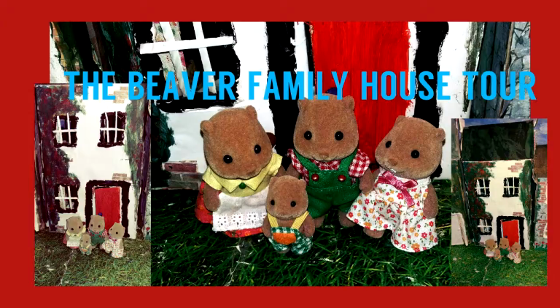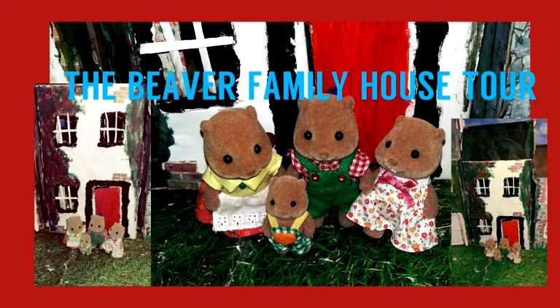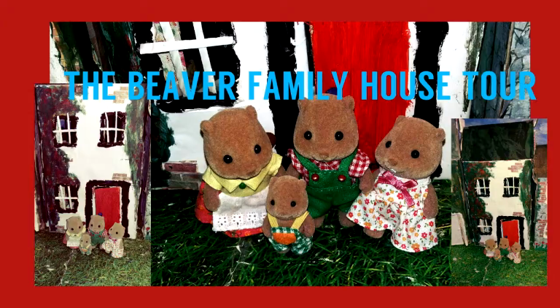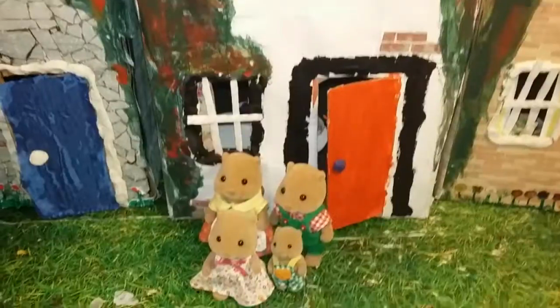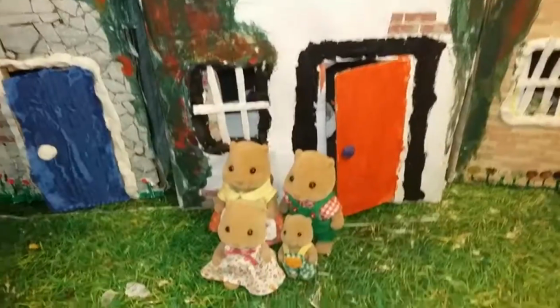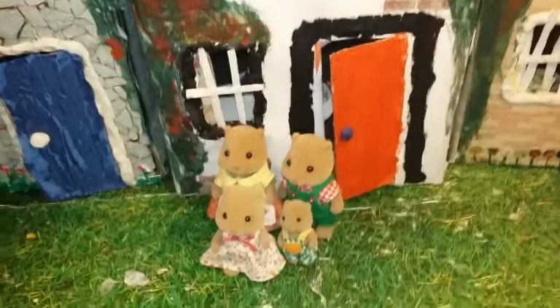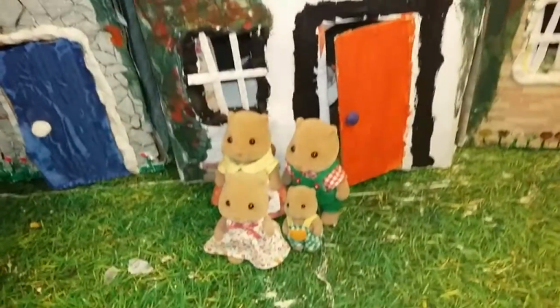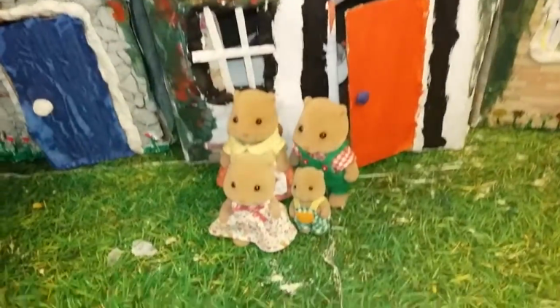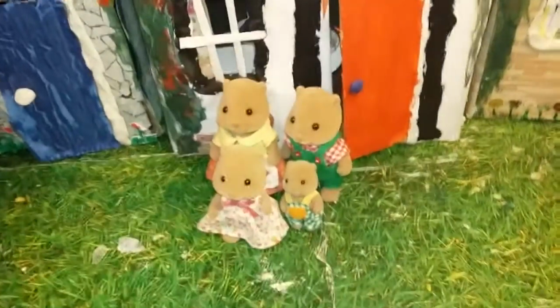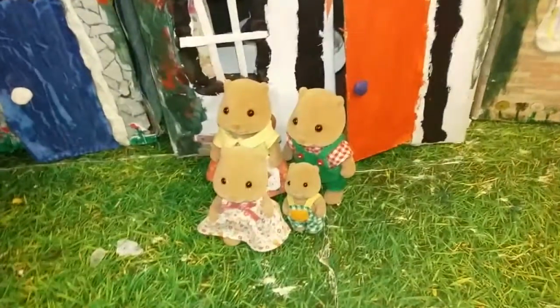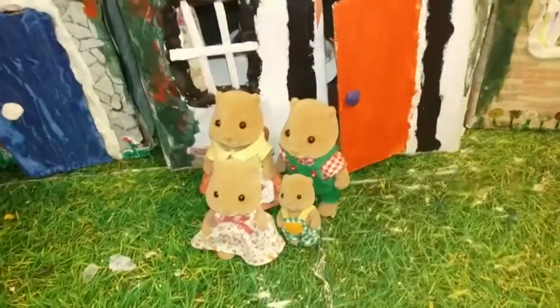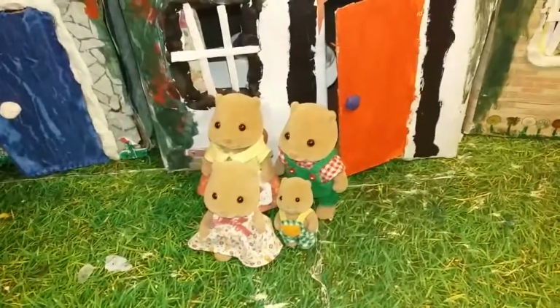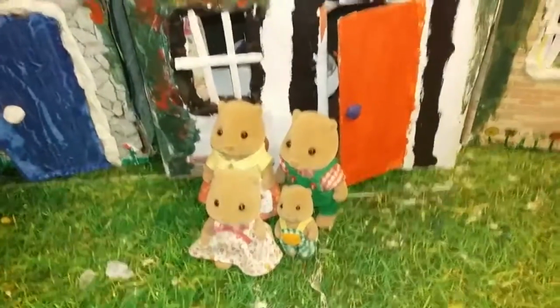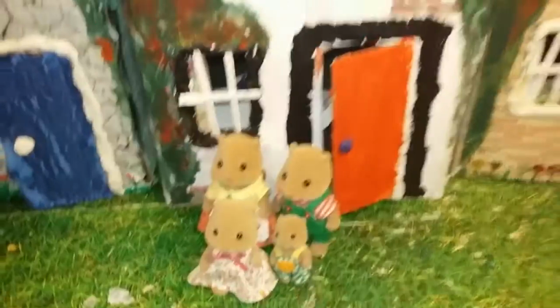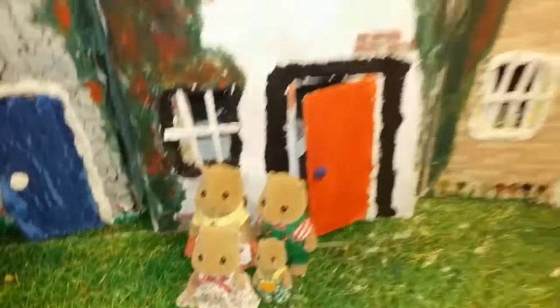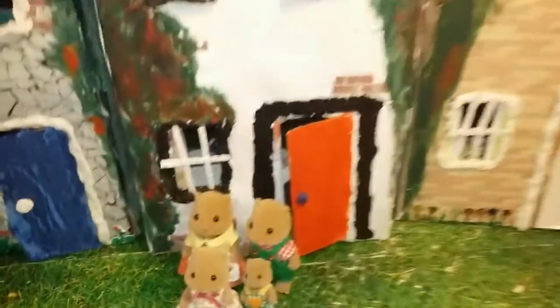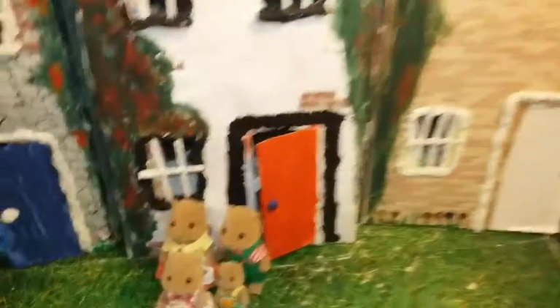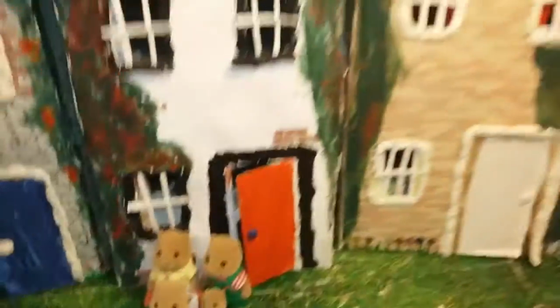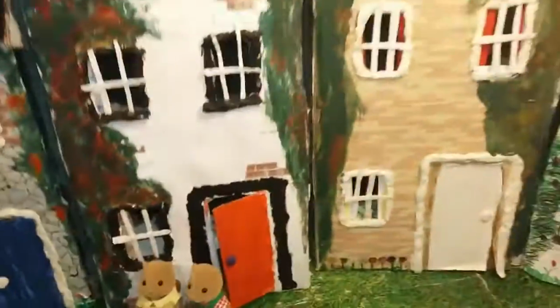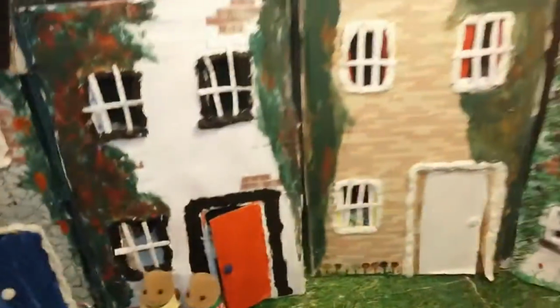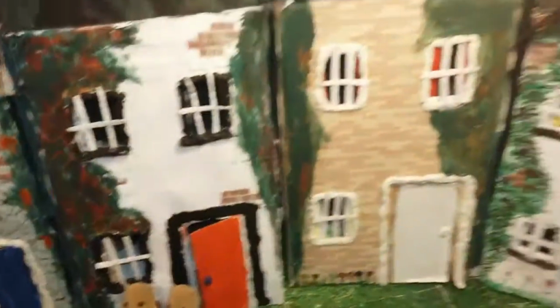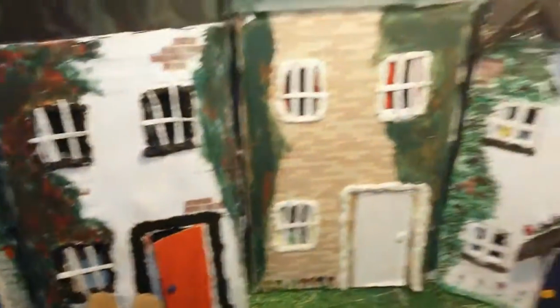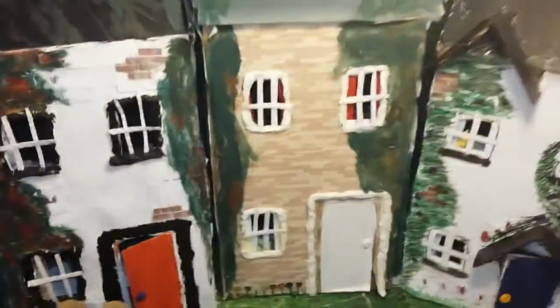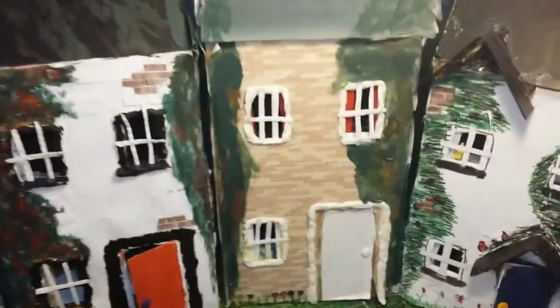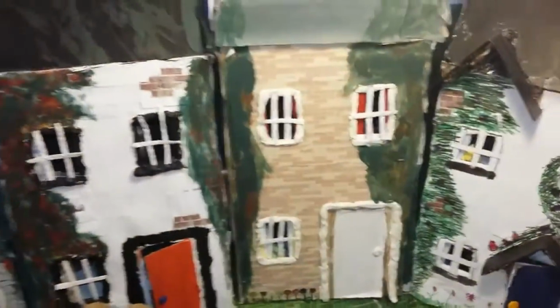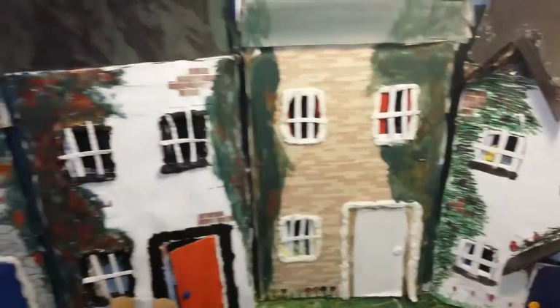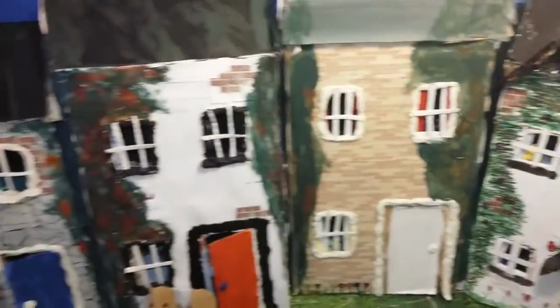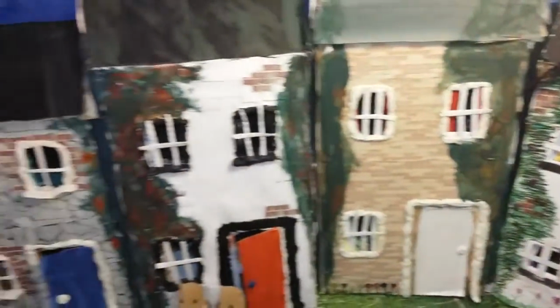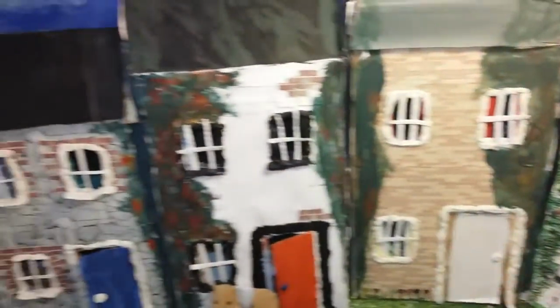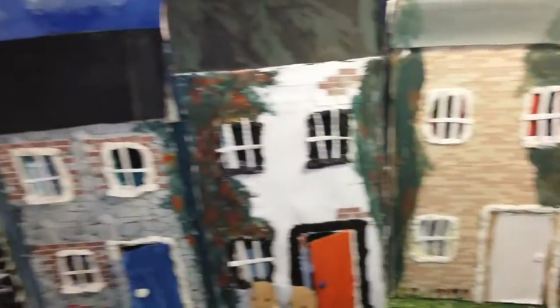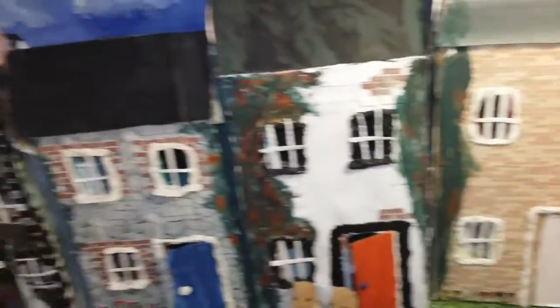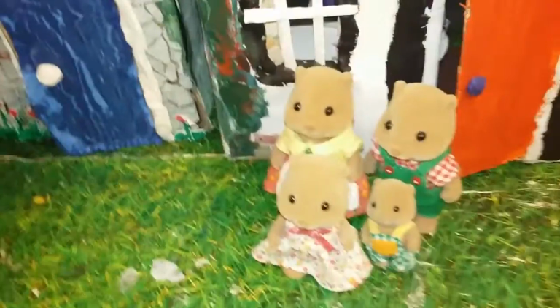Hi guys, welcome to my channel. Today I'm going to be showing you the lovely beaver's house.